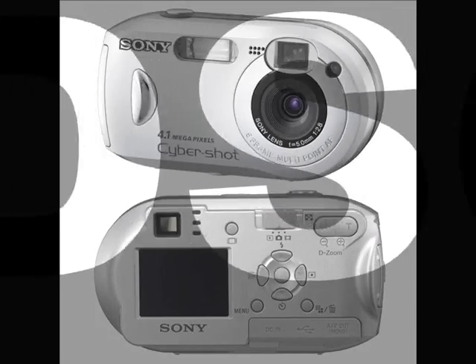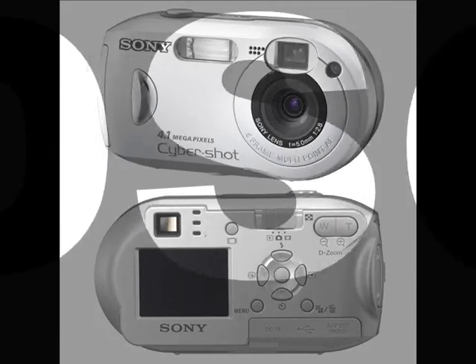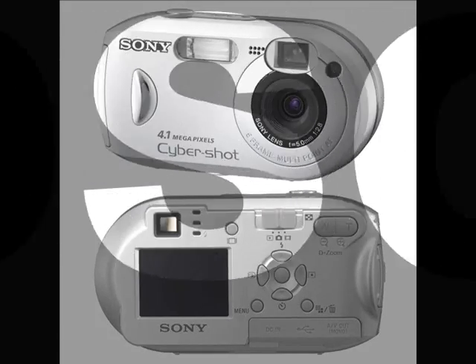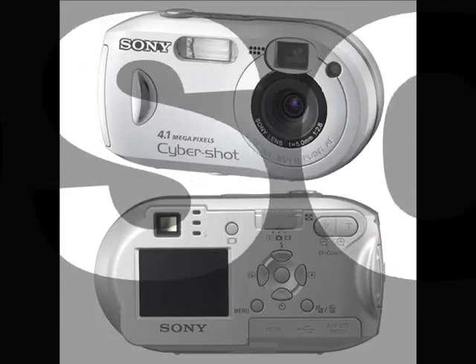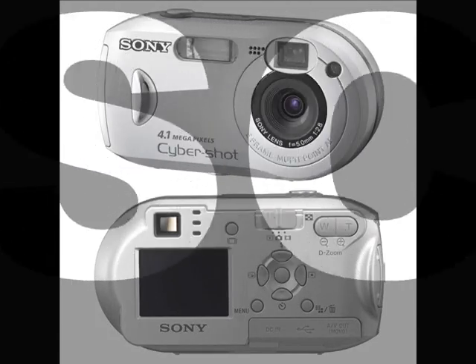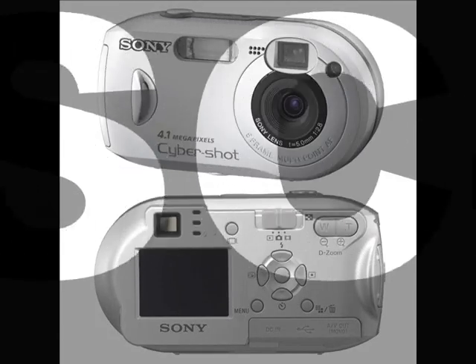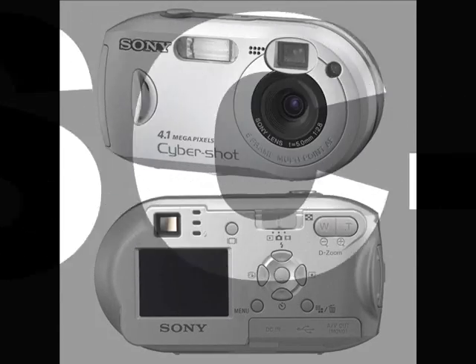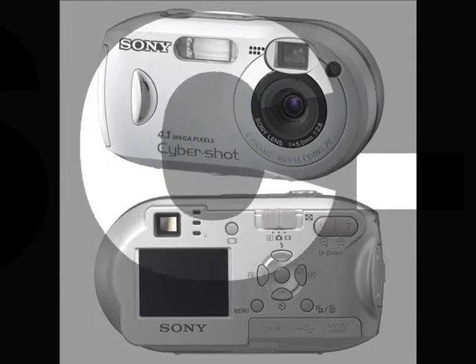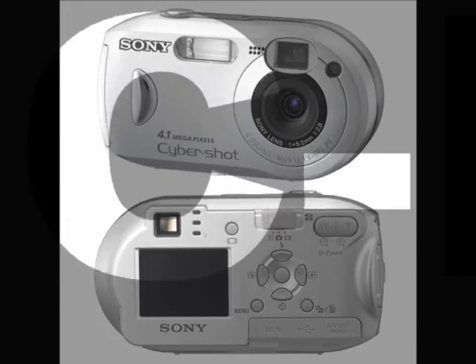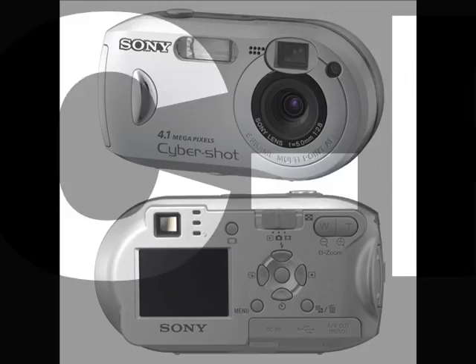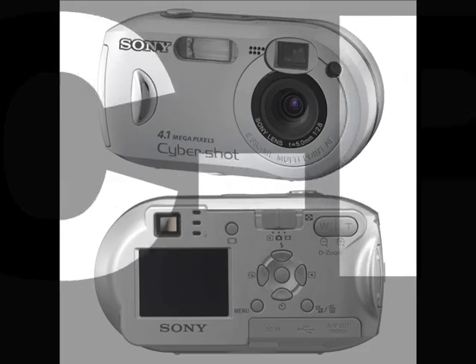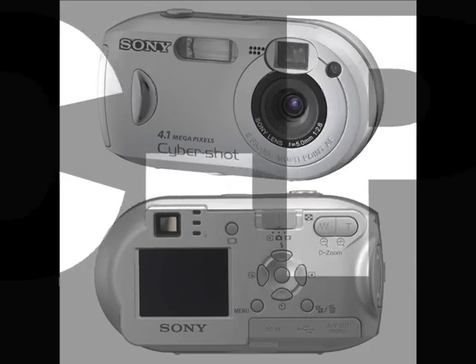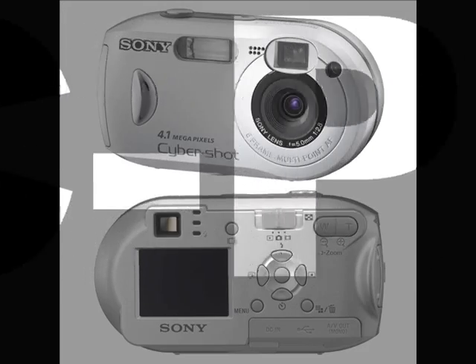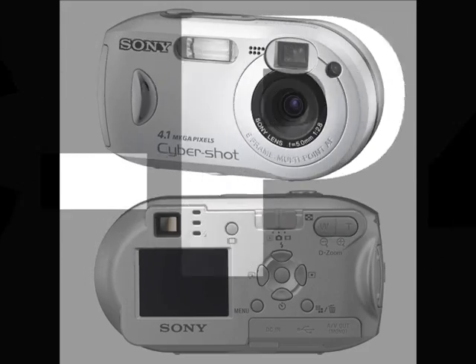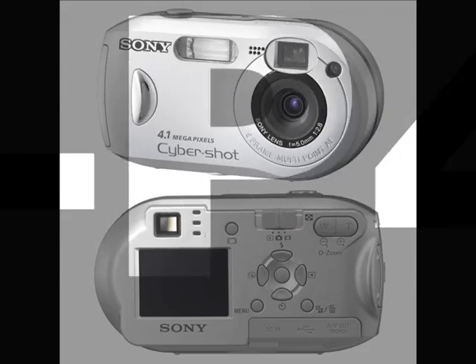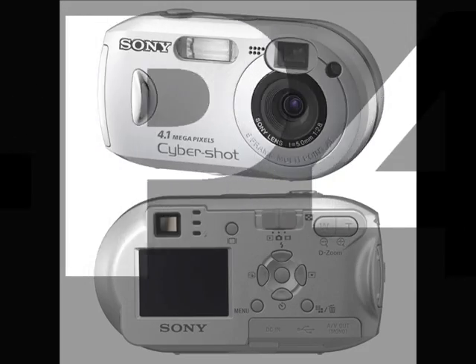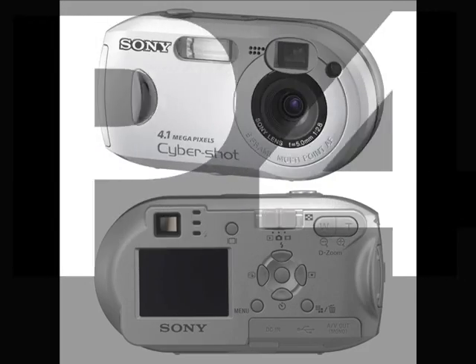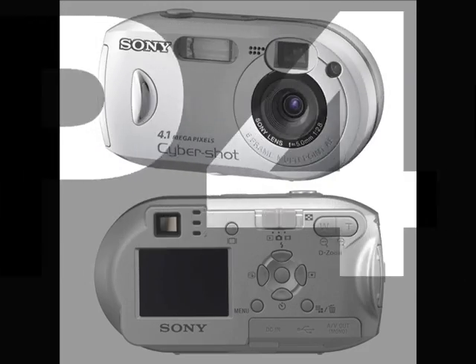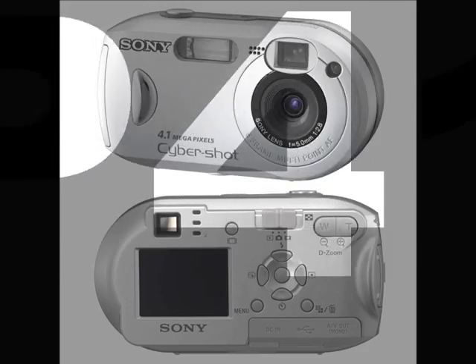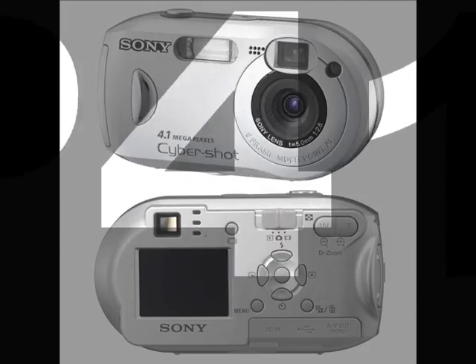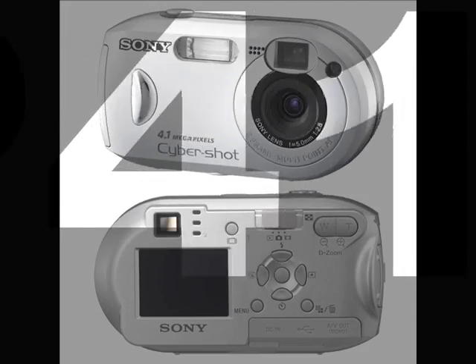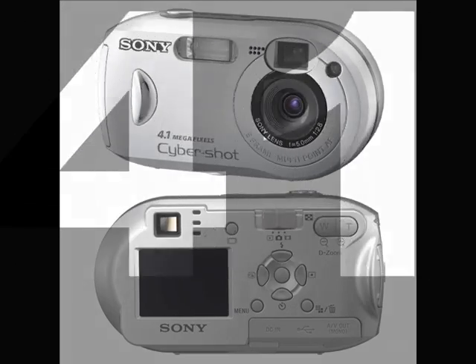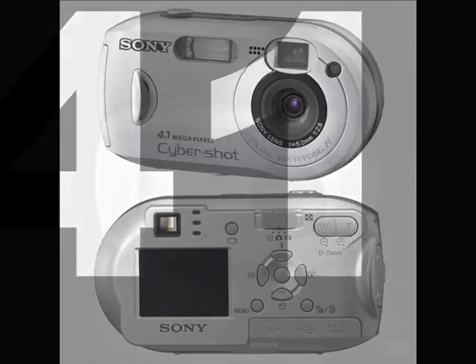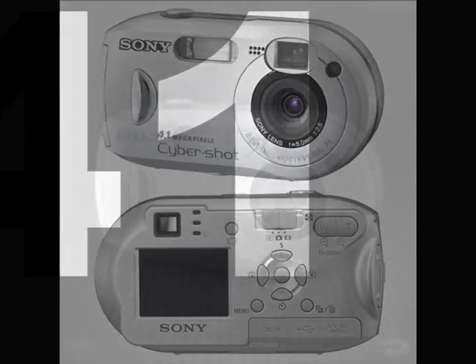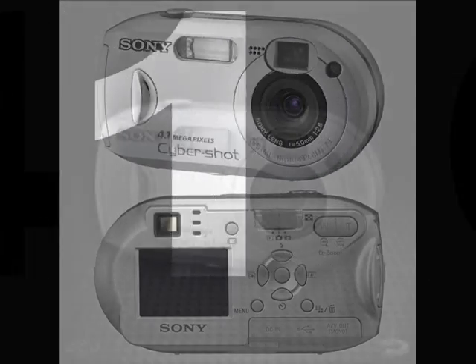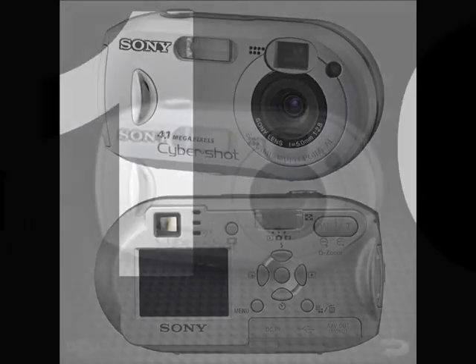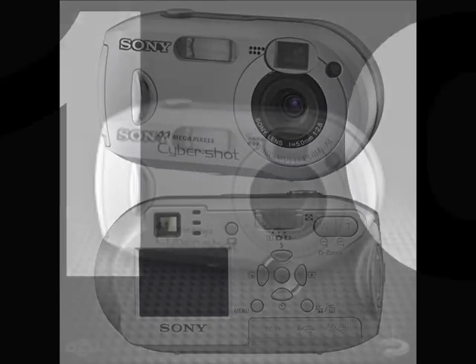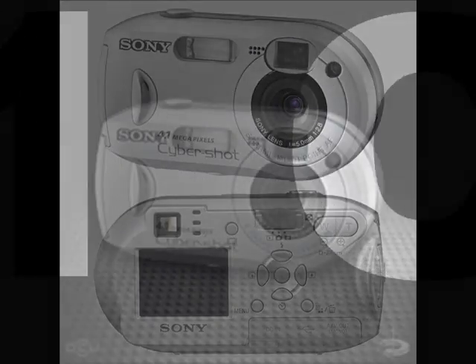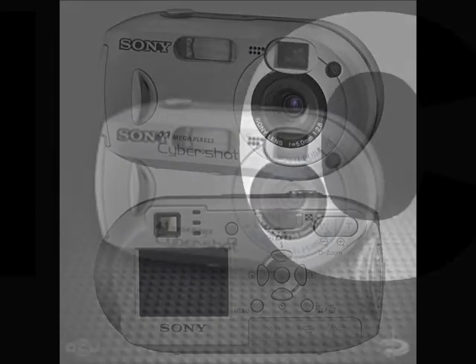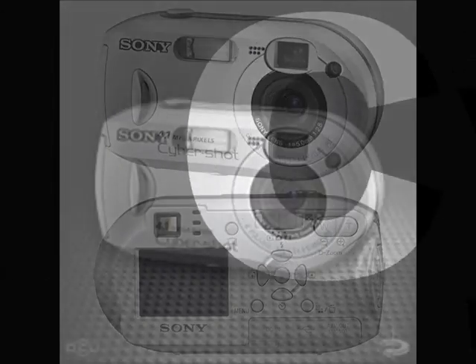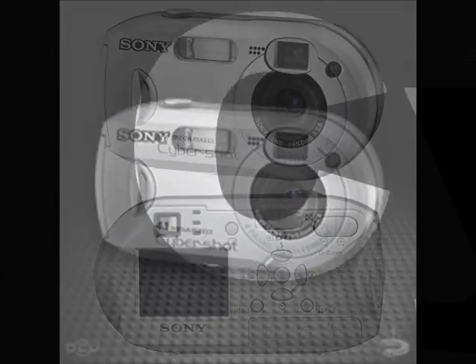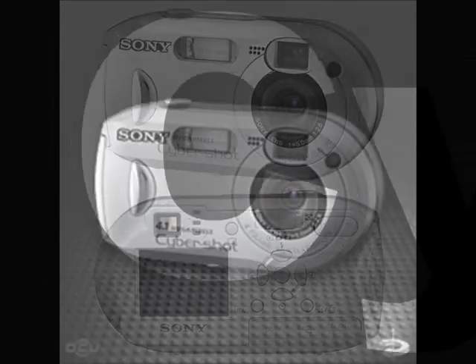It's filming a shot with the Sony Cybershot DSC-P41.